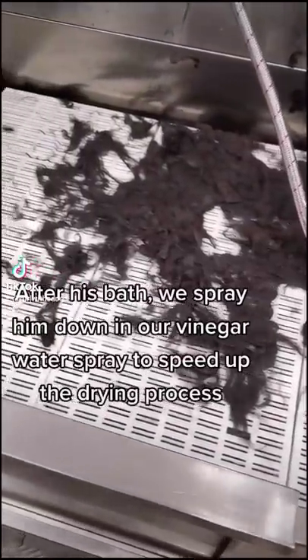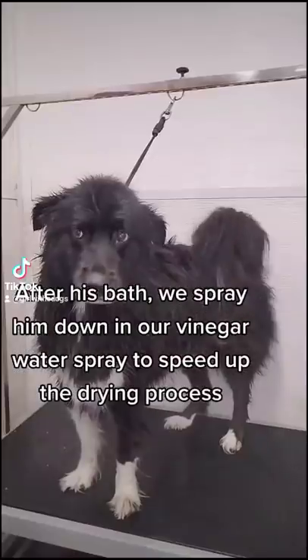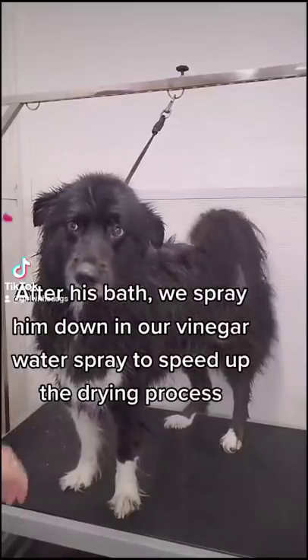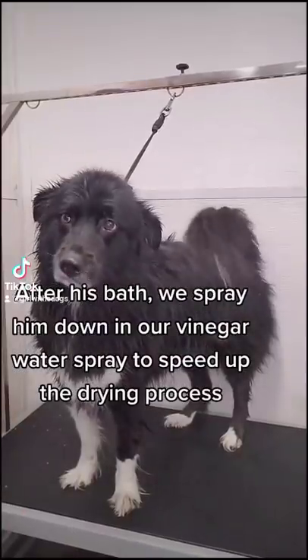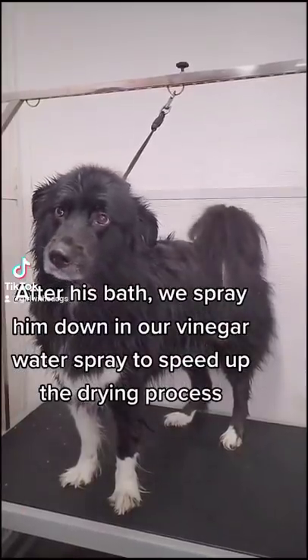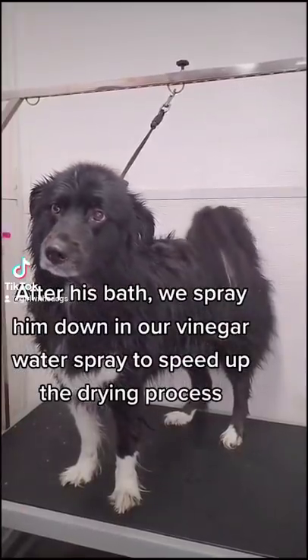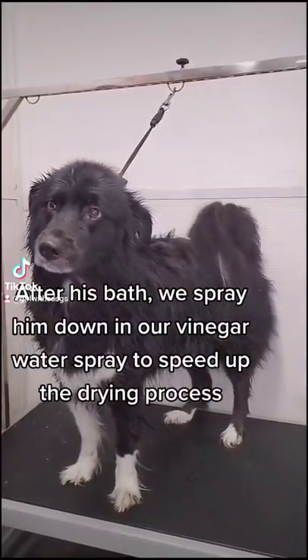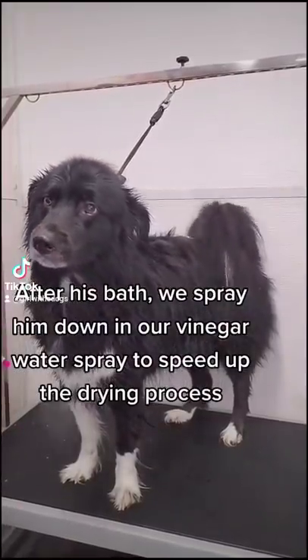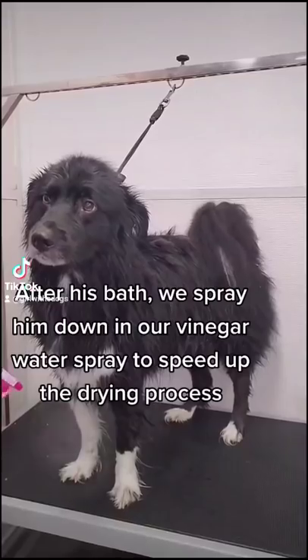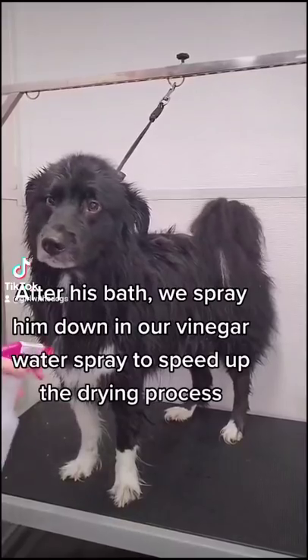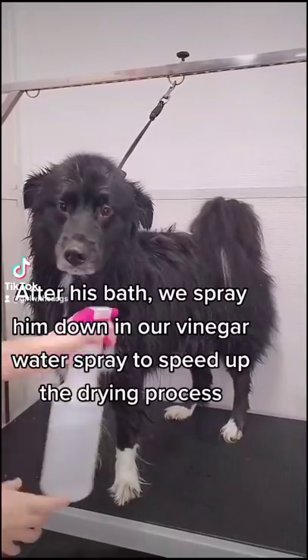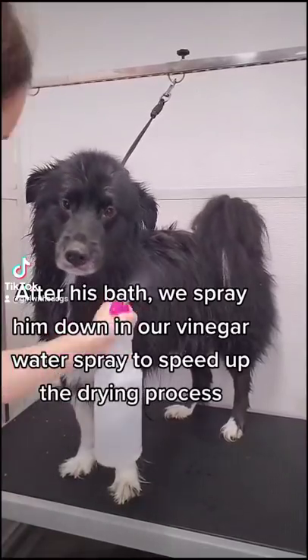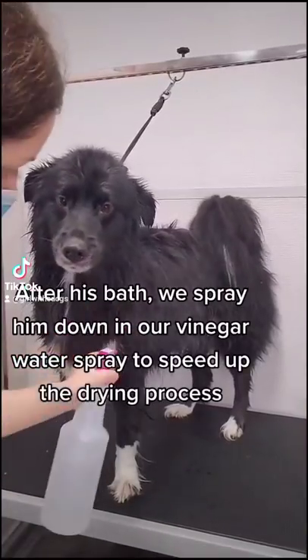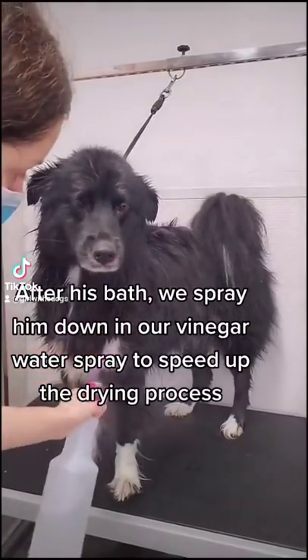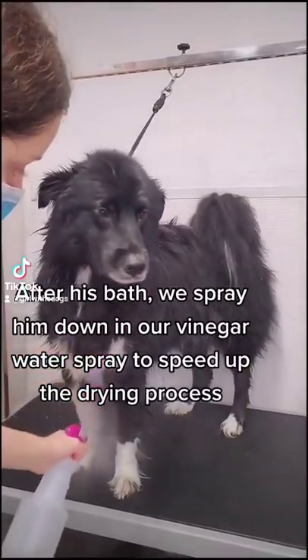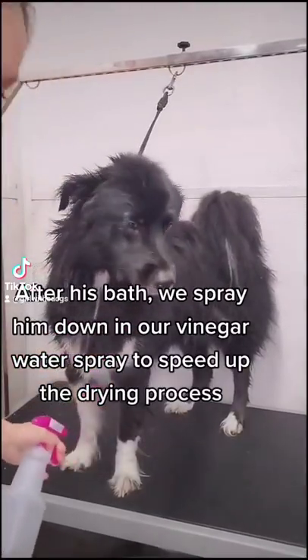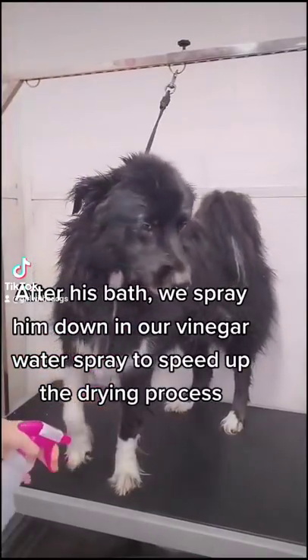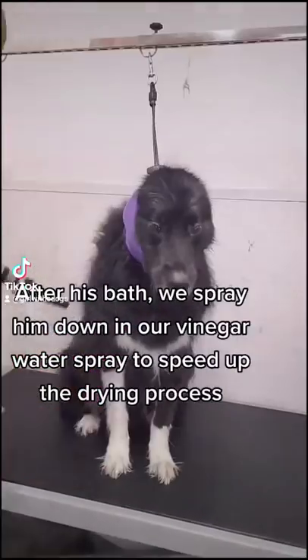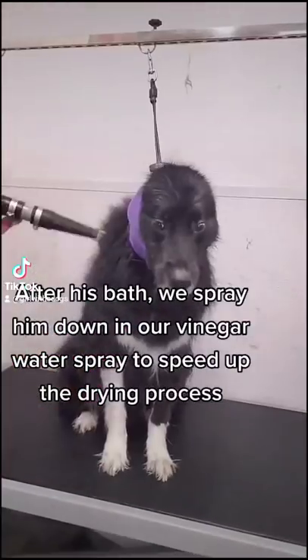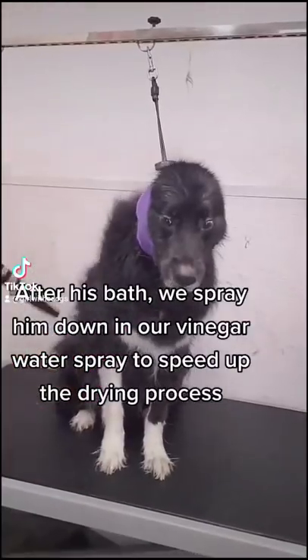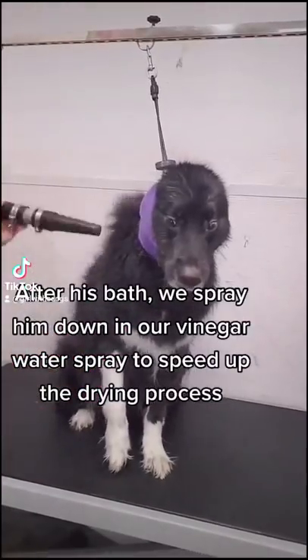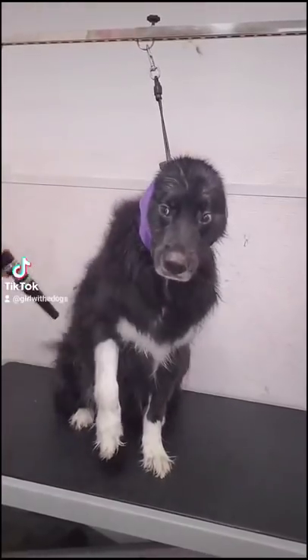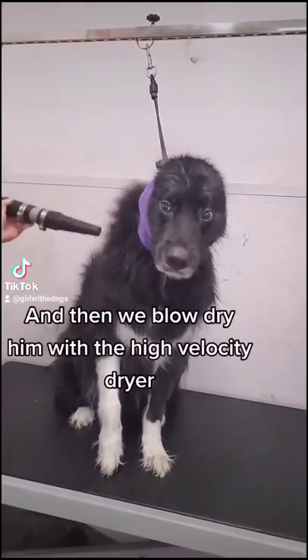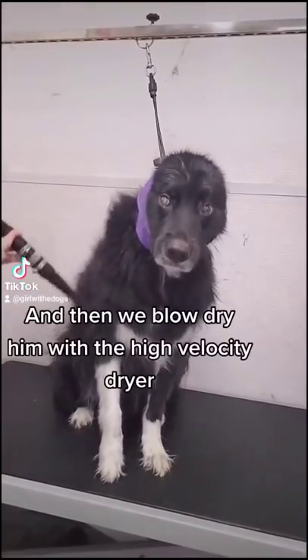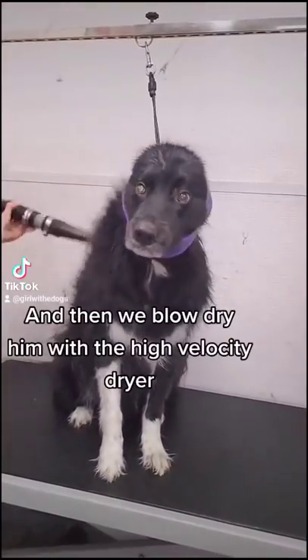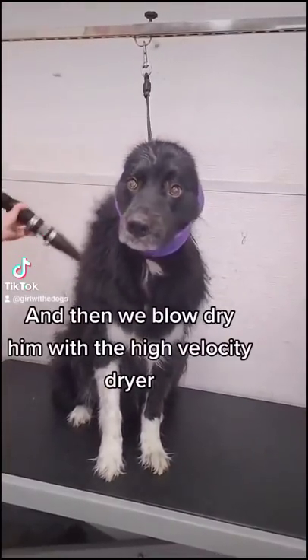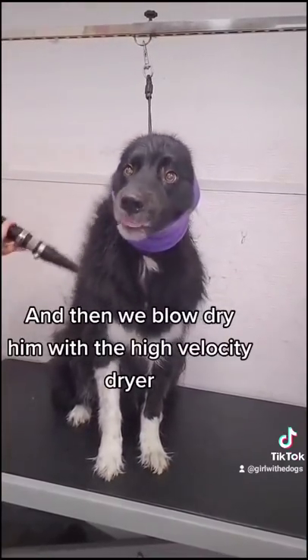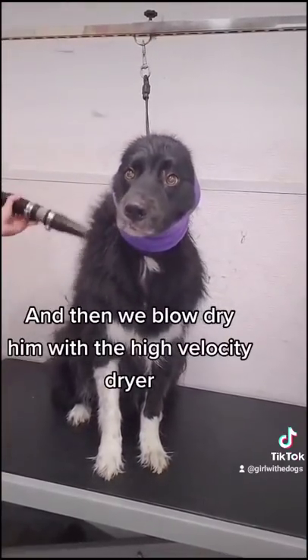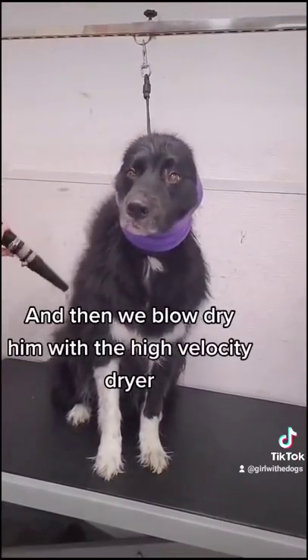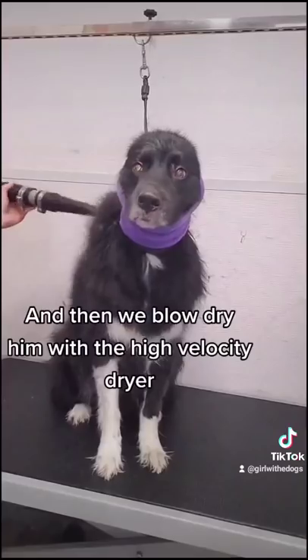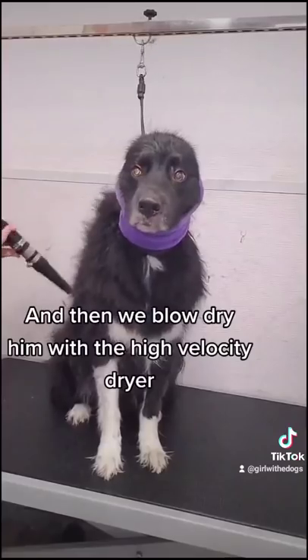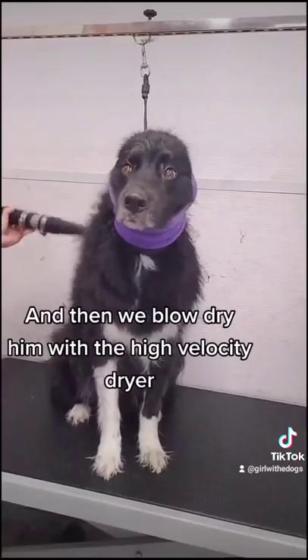After his bath we spray him down in our vinegar water spray to speed up the drying process, and then we blow dry him with the high velocity dryer.